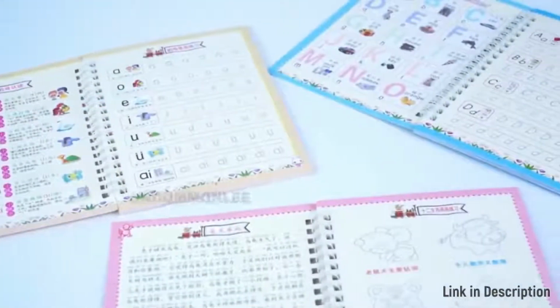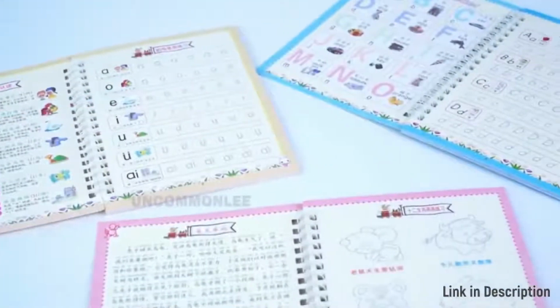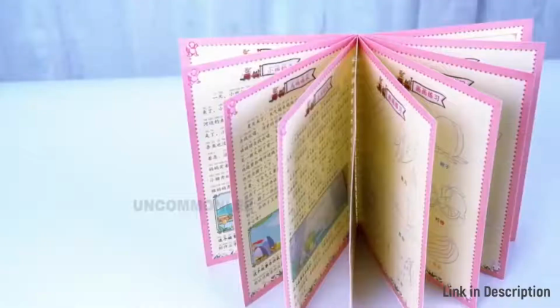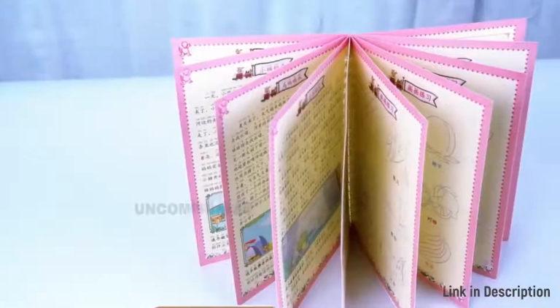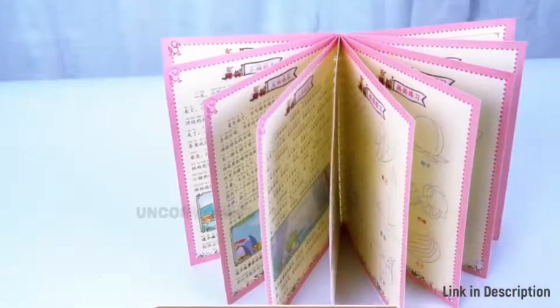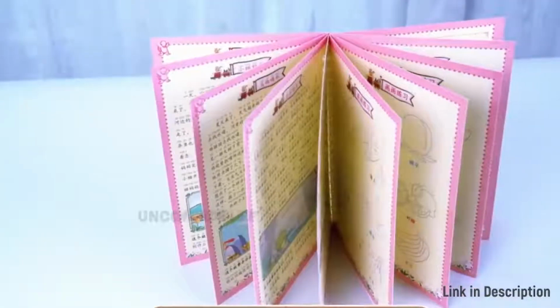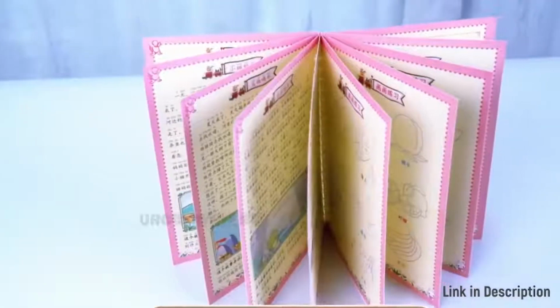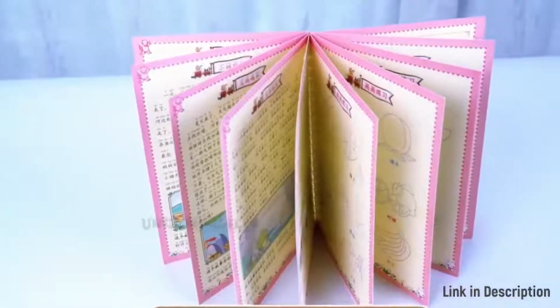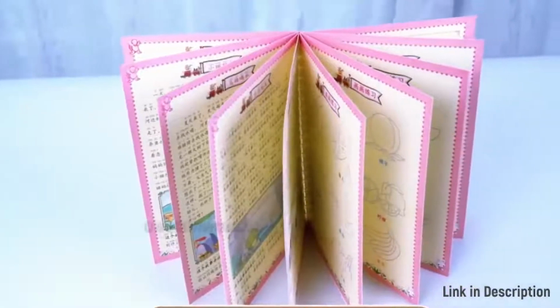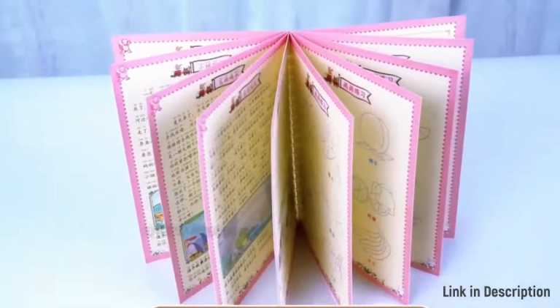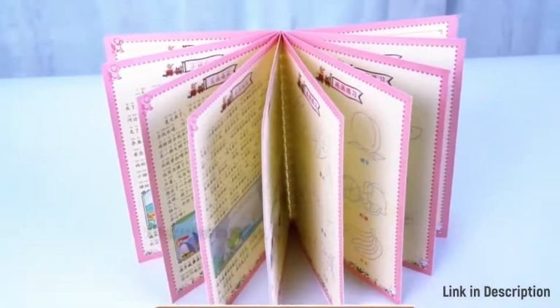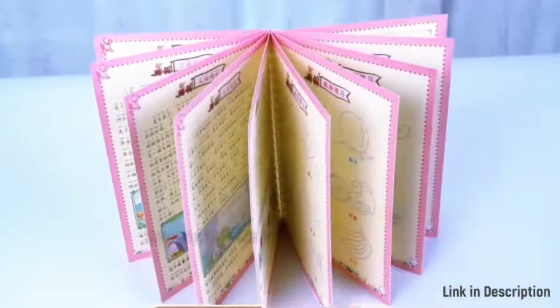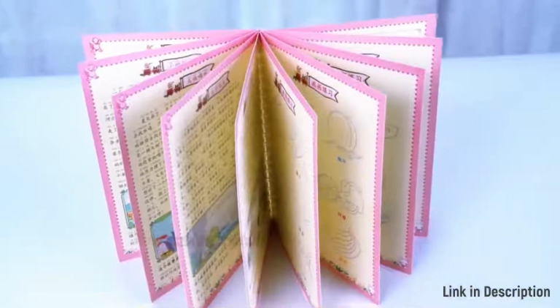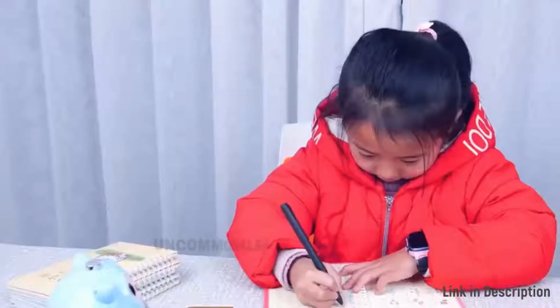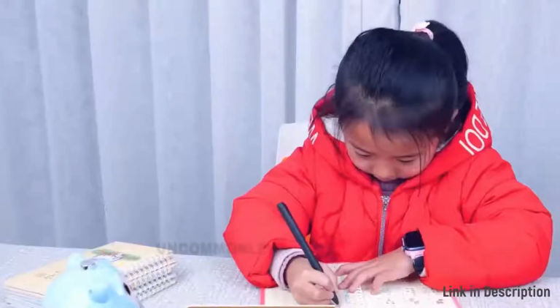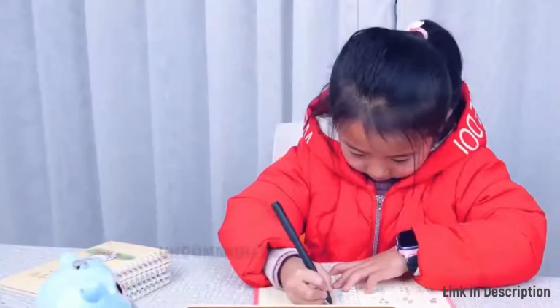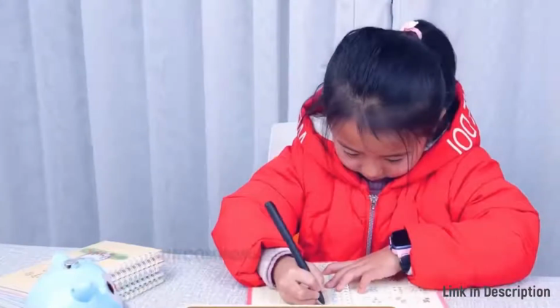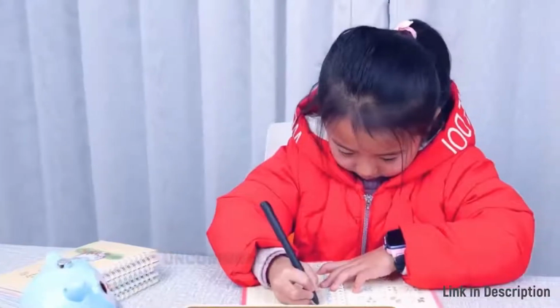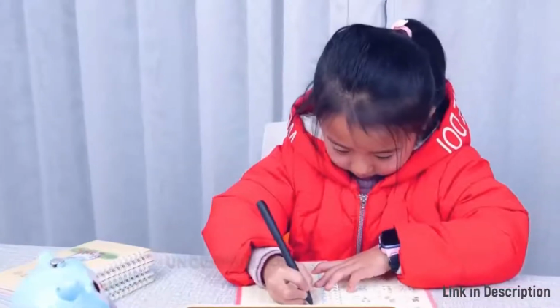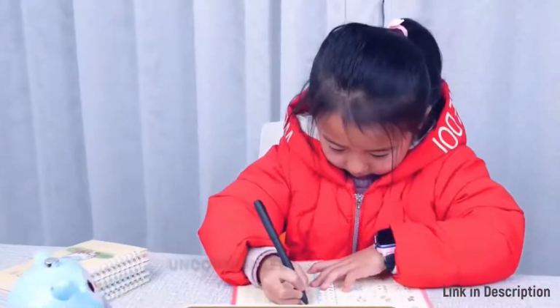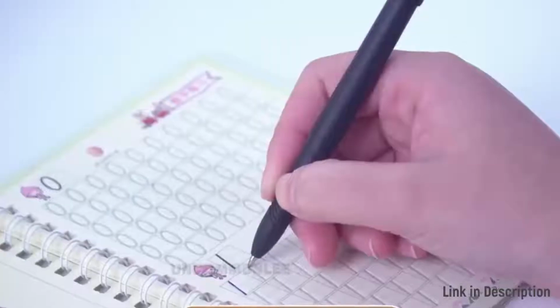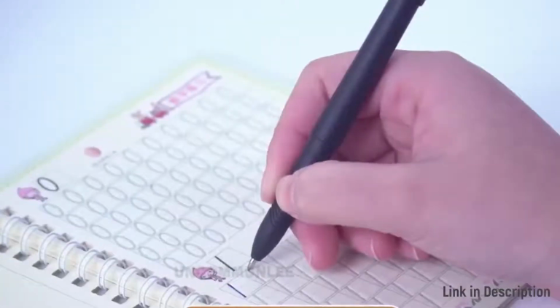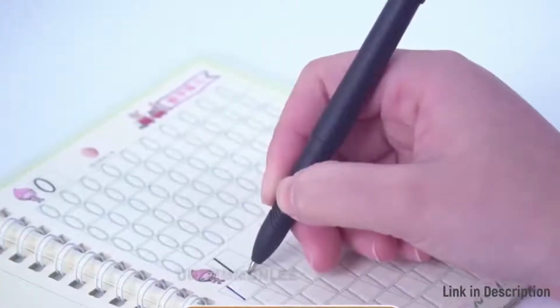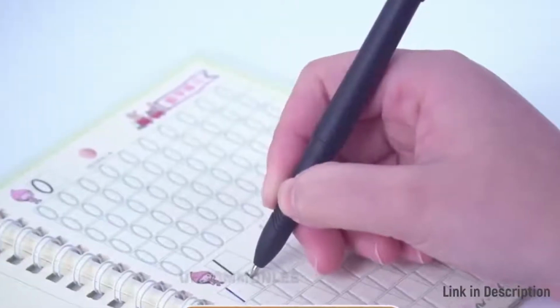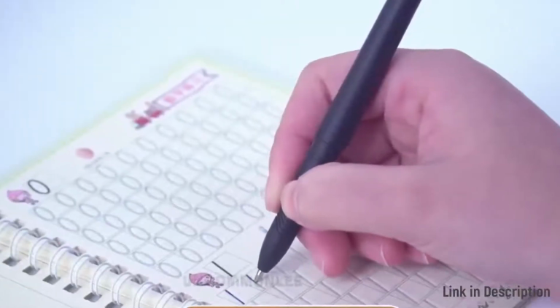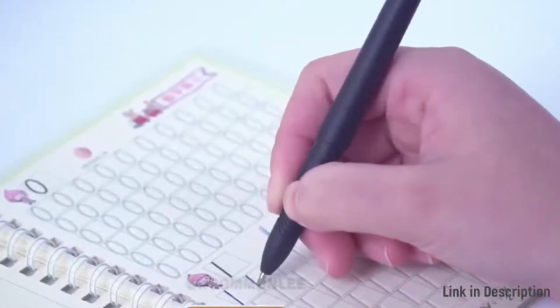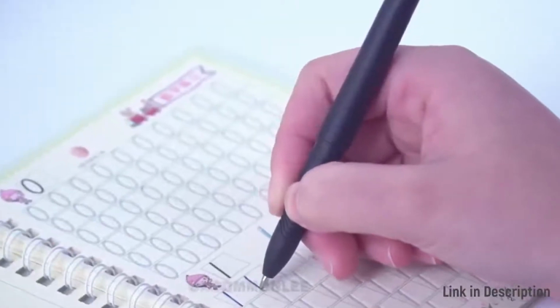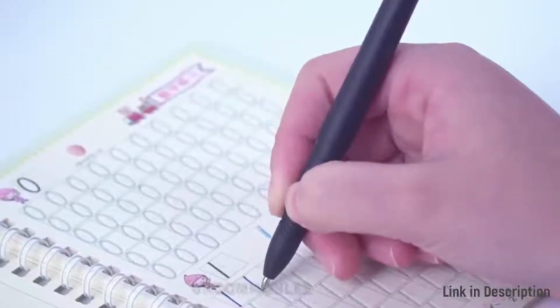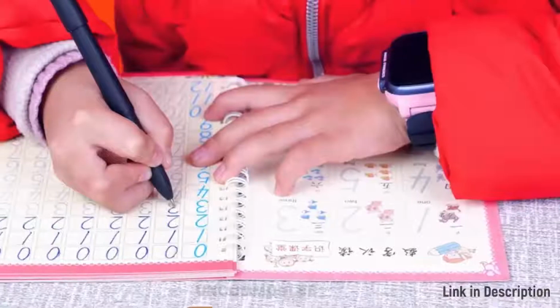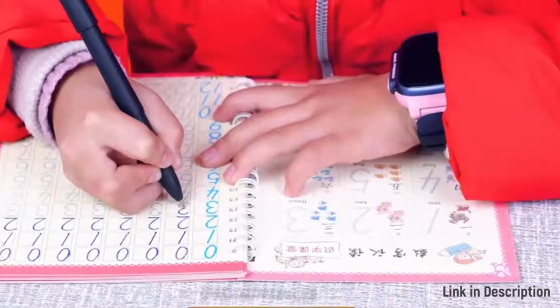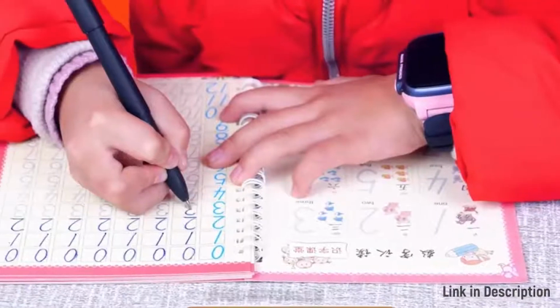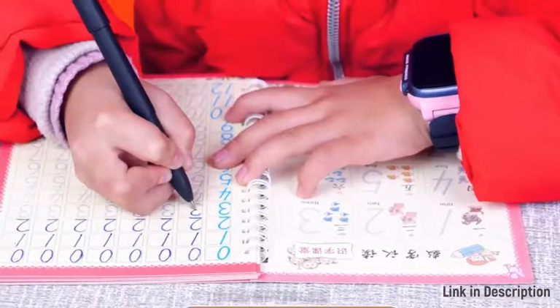The paper is thick and not easy to smudge. The handwriting will automatically disappear after dry, great for repeatedly practice.